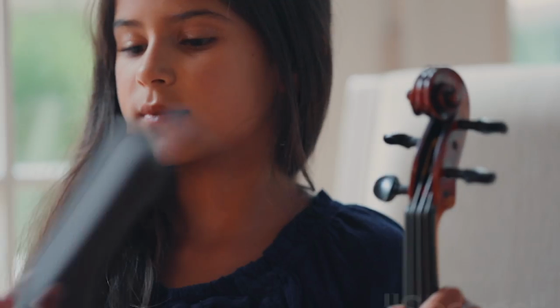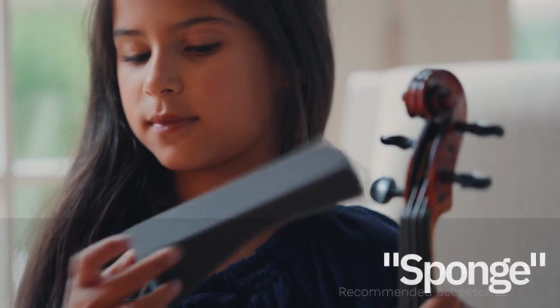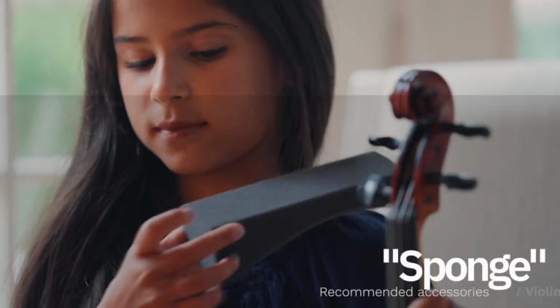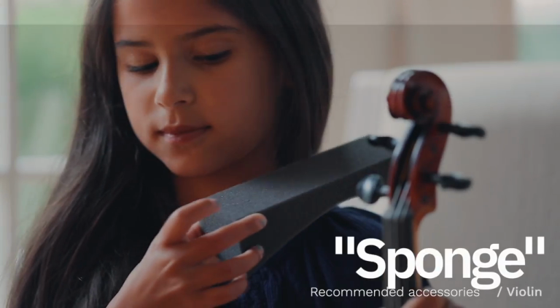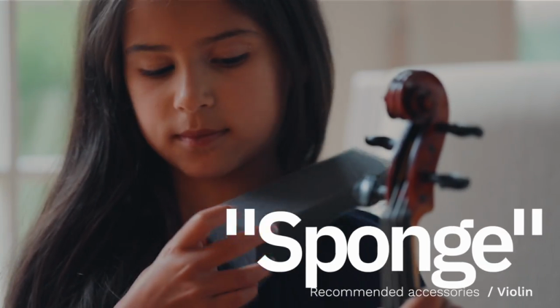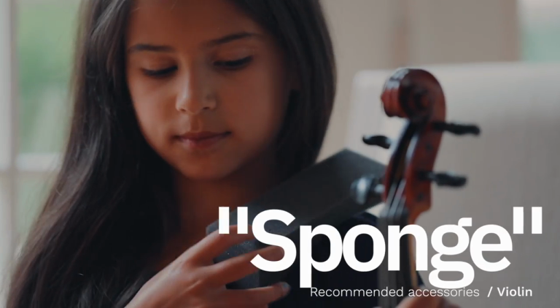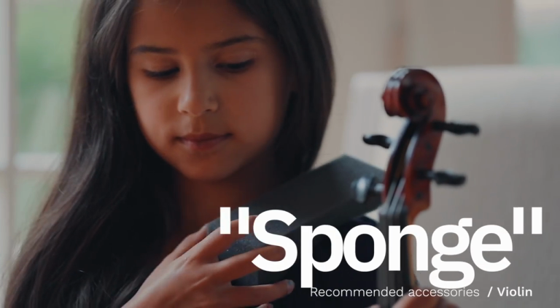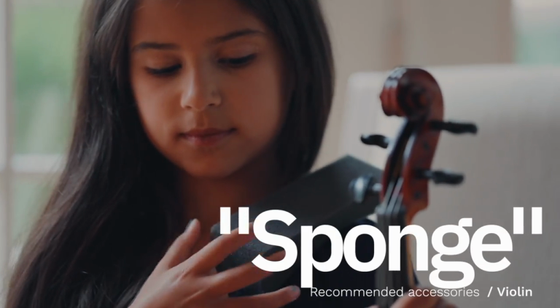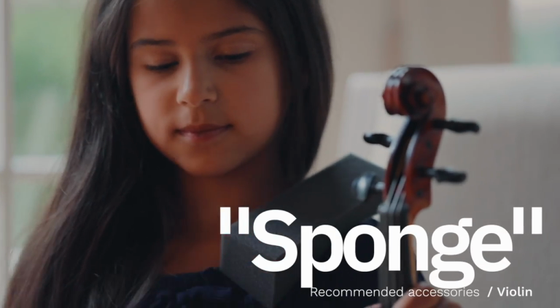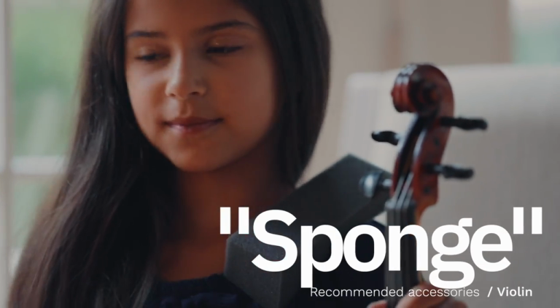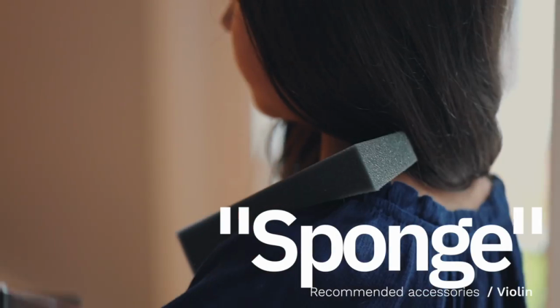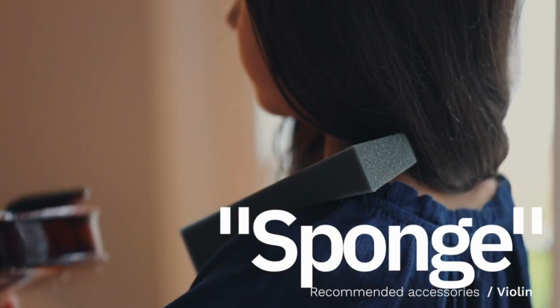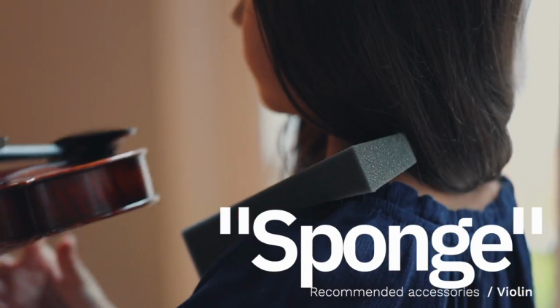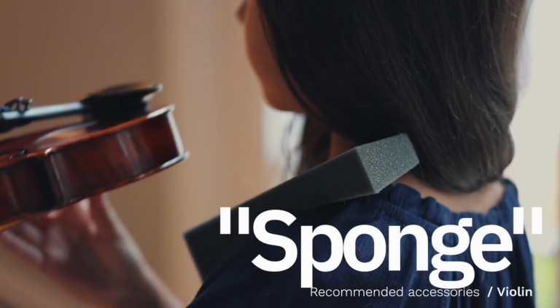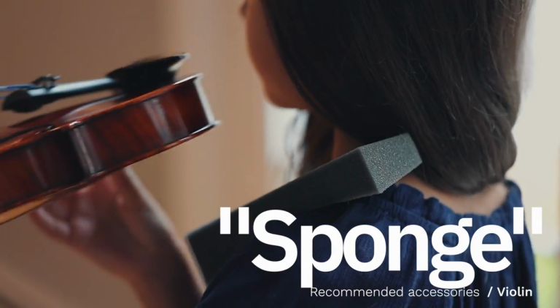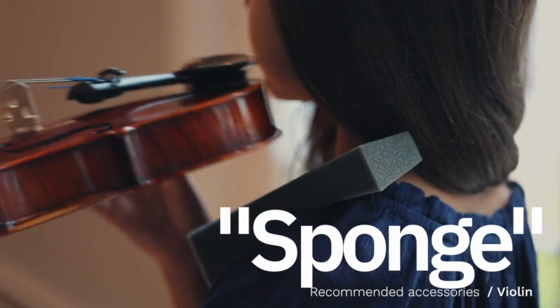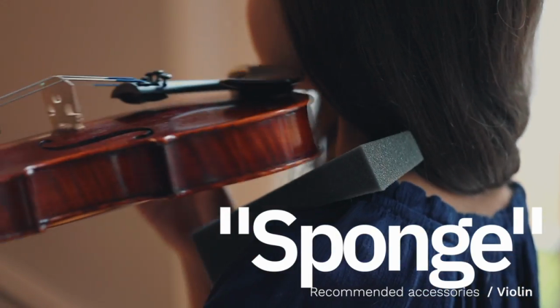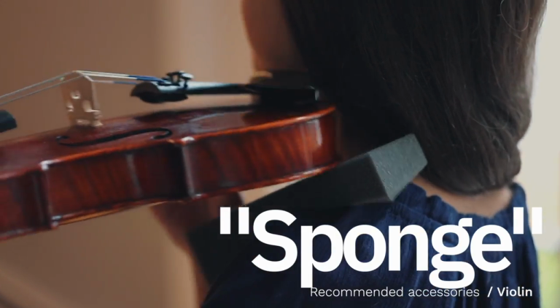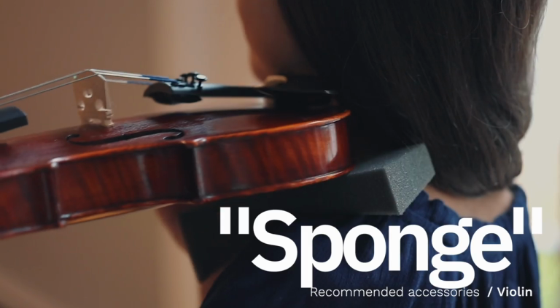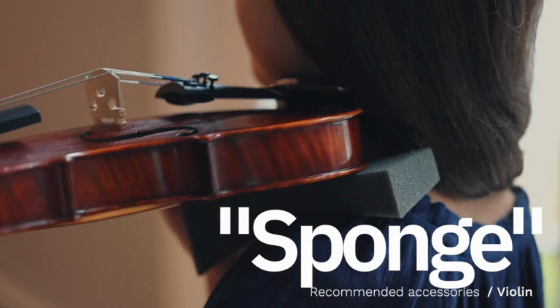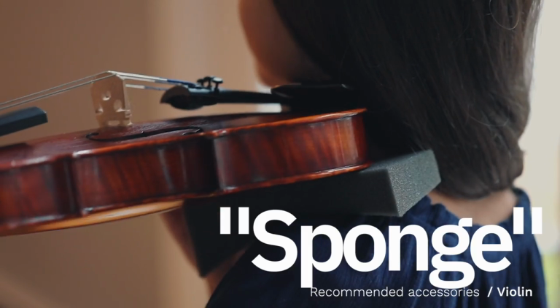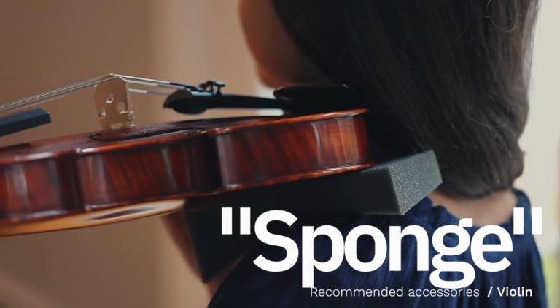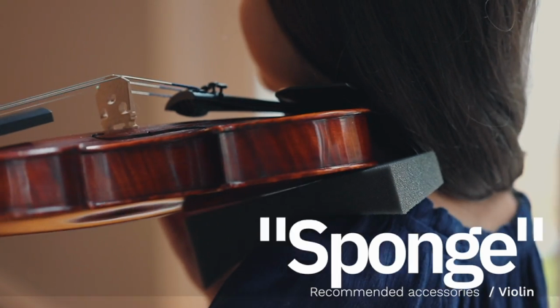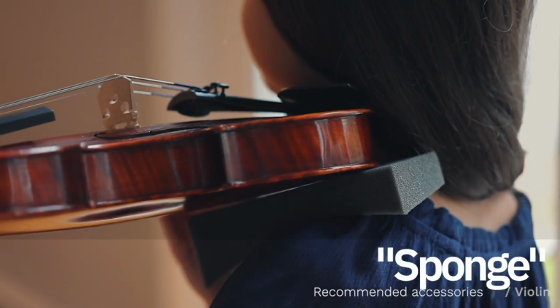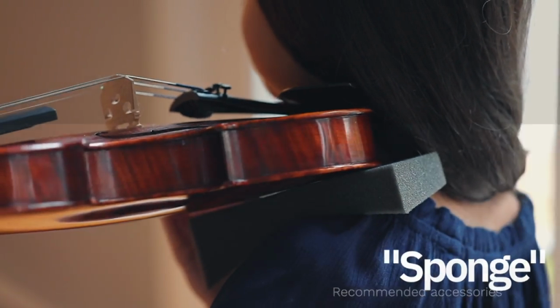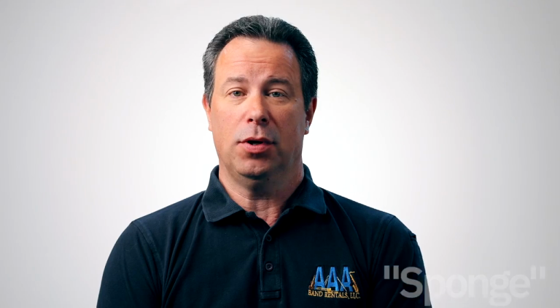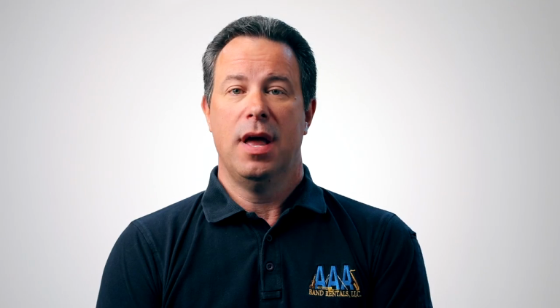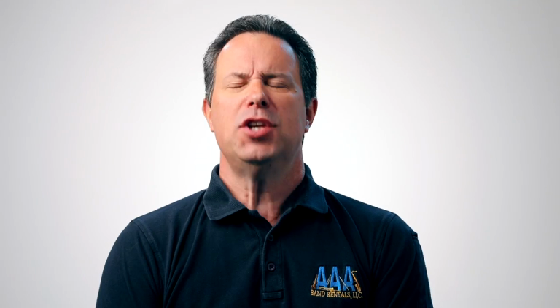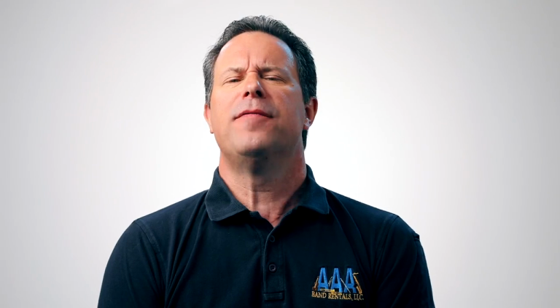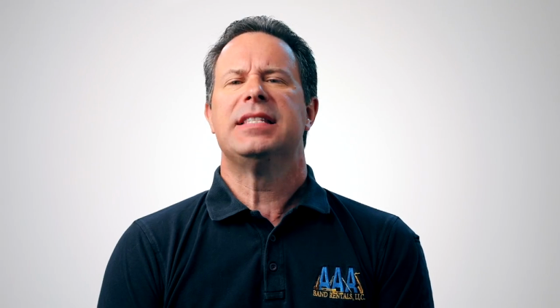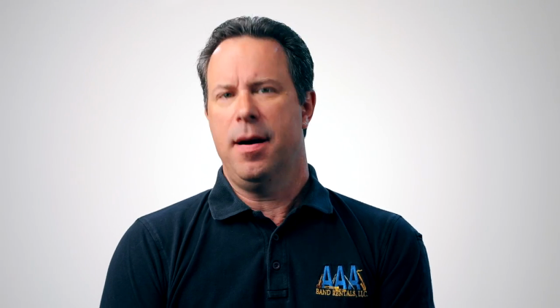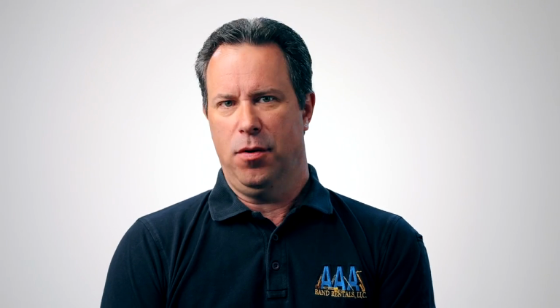The first is called a shoulder rest sponge and it acts as a cushion between the violin and your shoulder. This provides comfort.